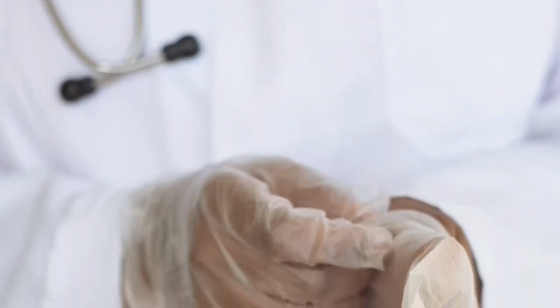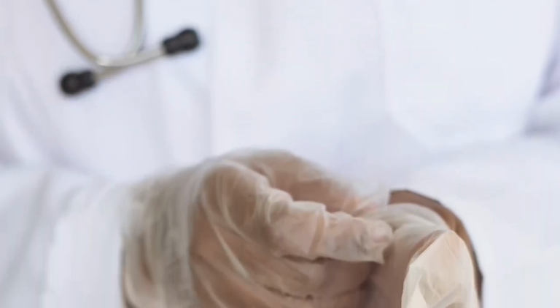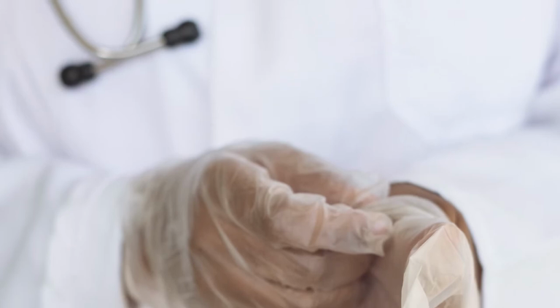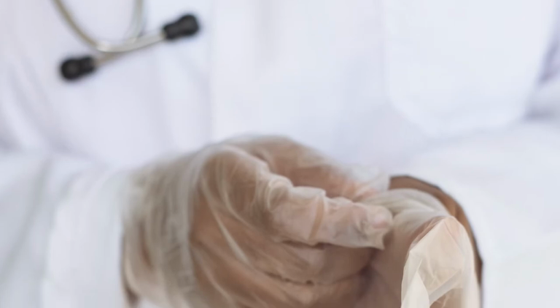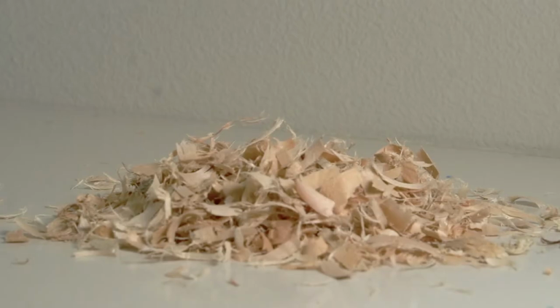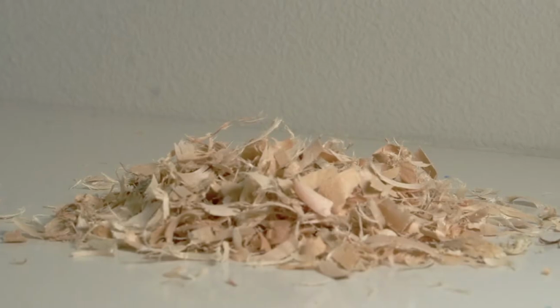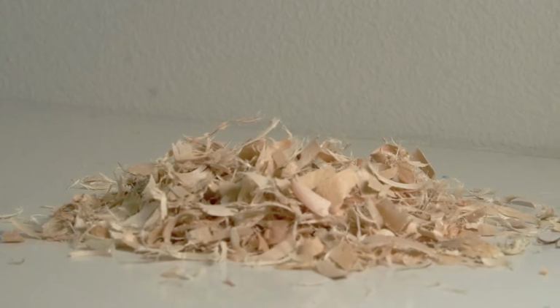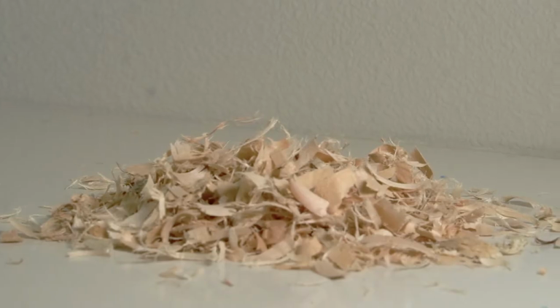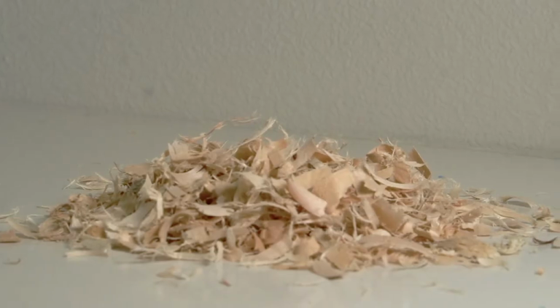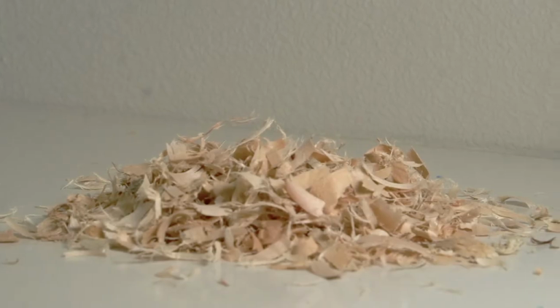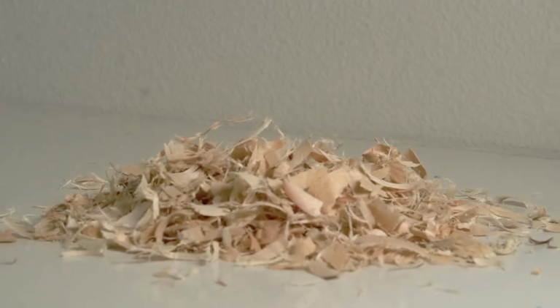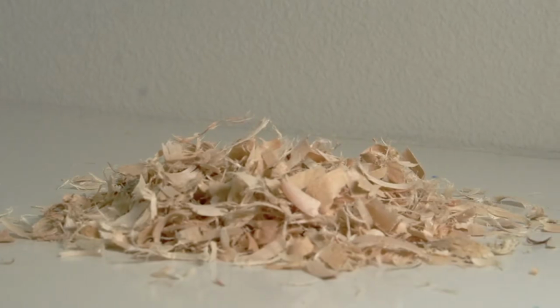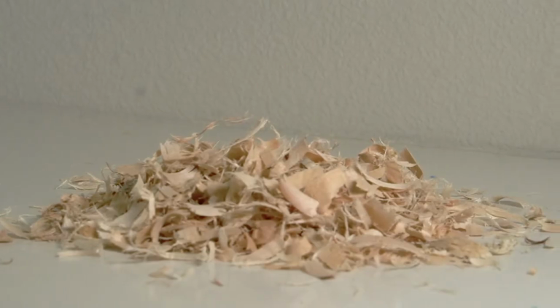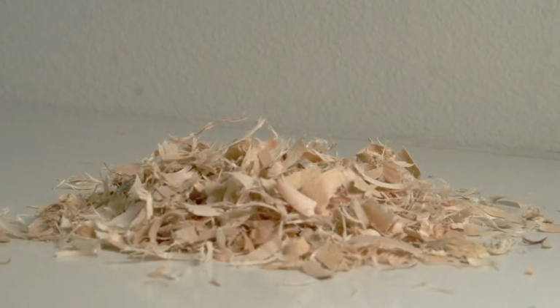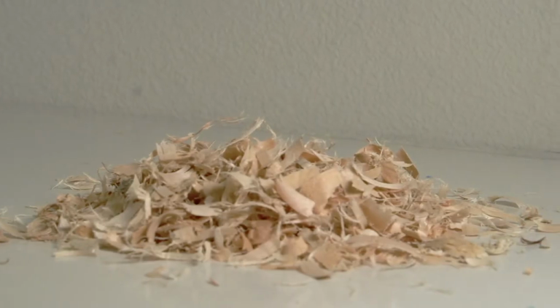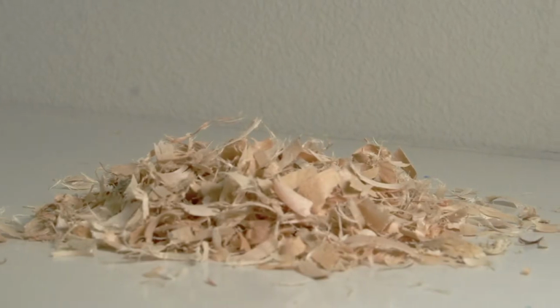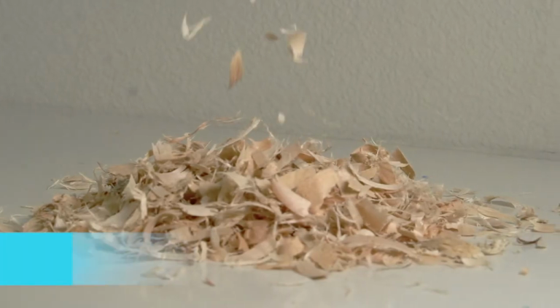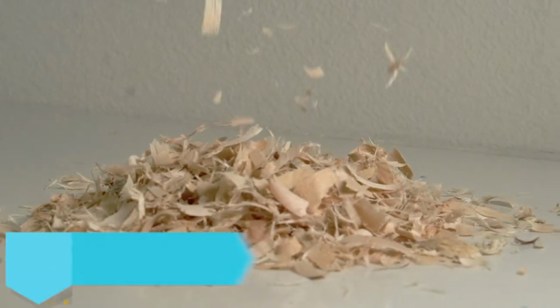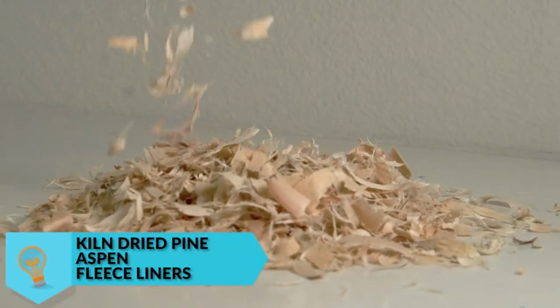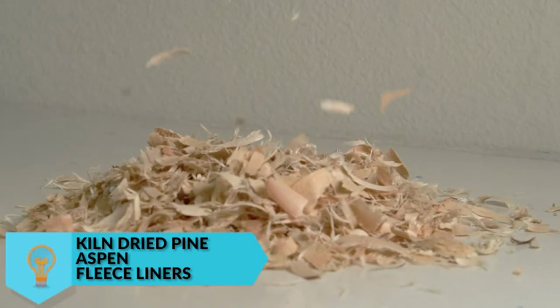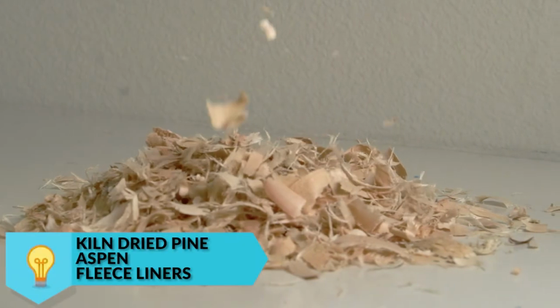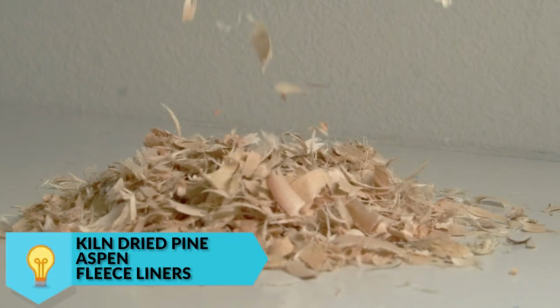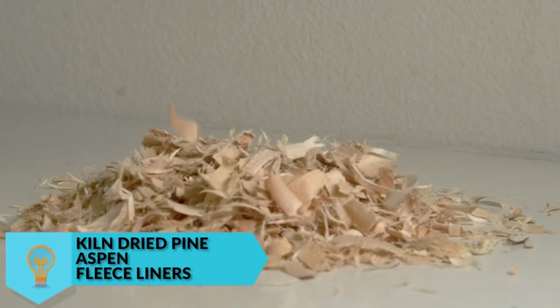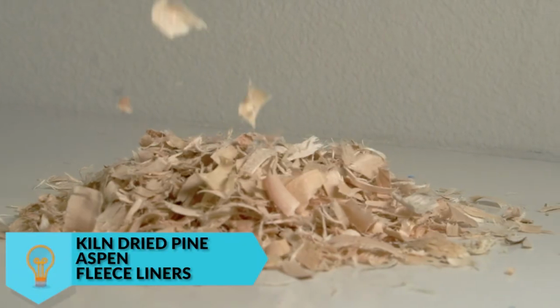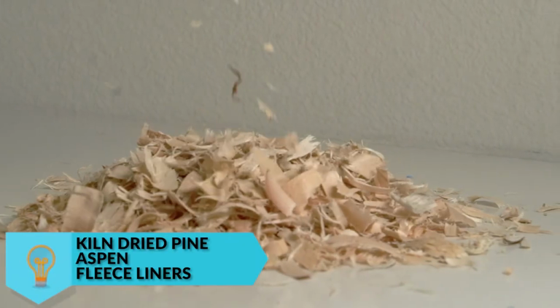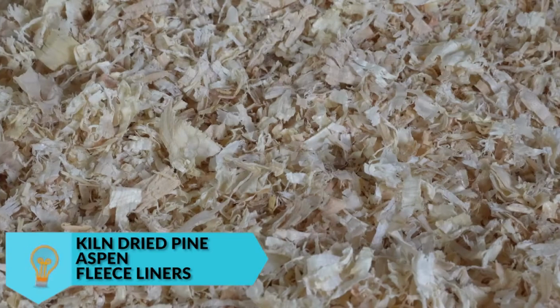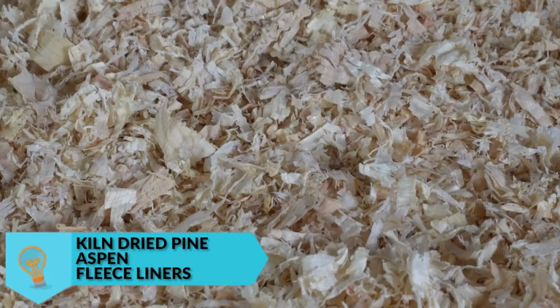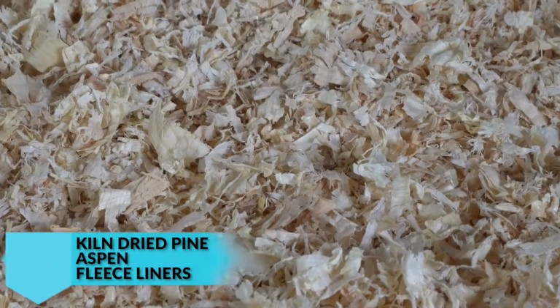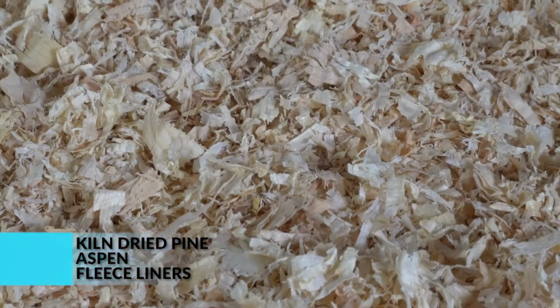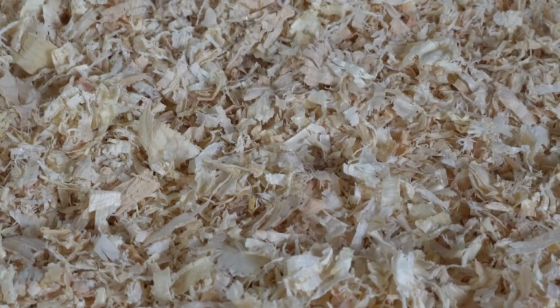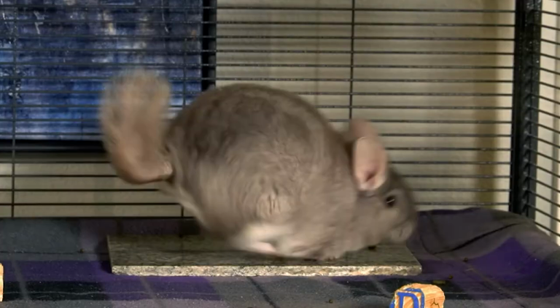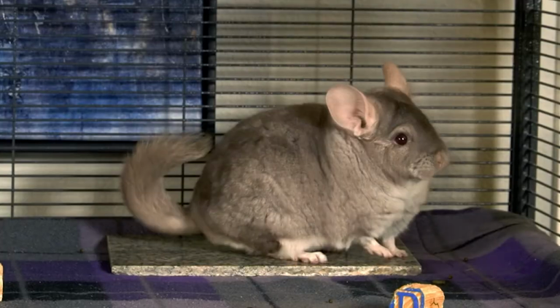Luckily there are some chinchilla-safe beddings you're able to use. These beddings are kiln-dried pine, aspen, and fleece liners.